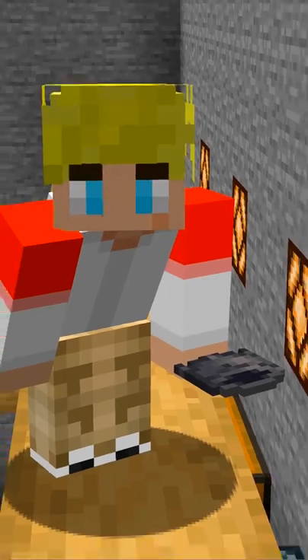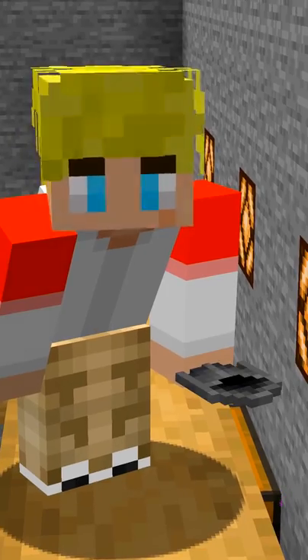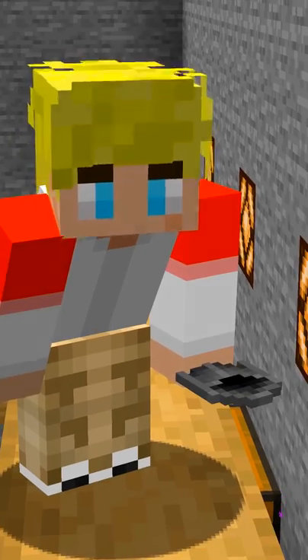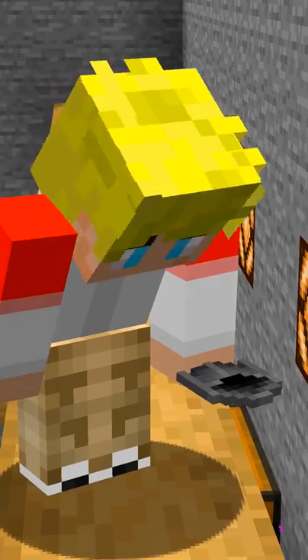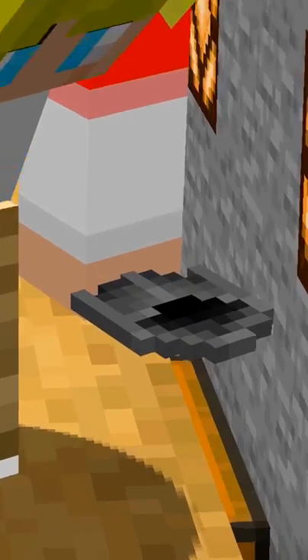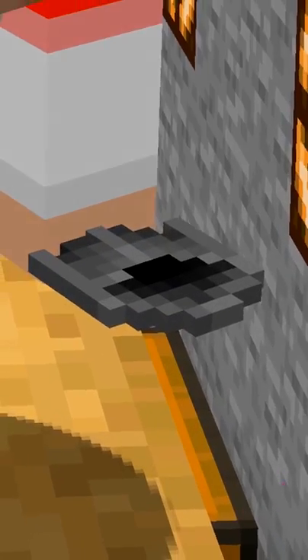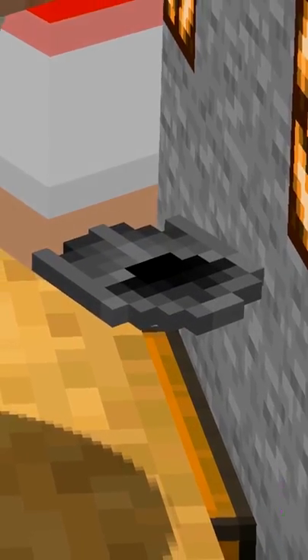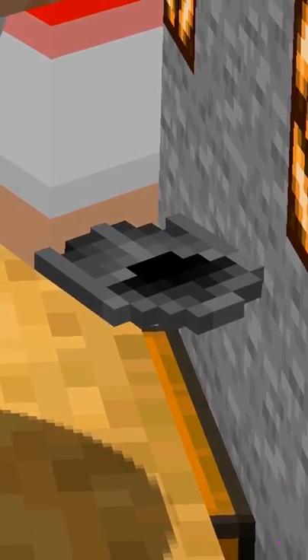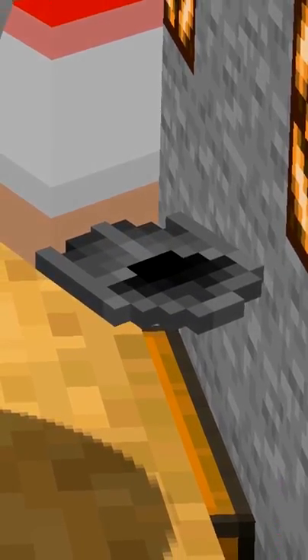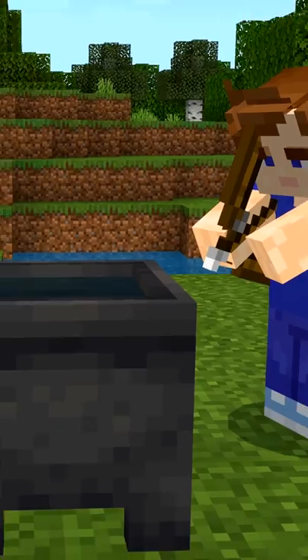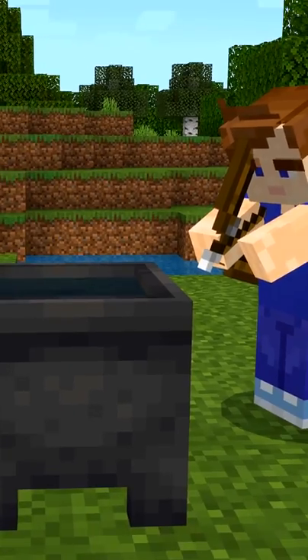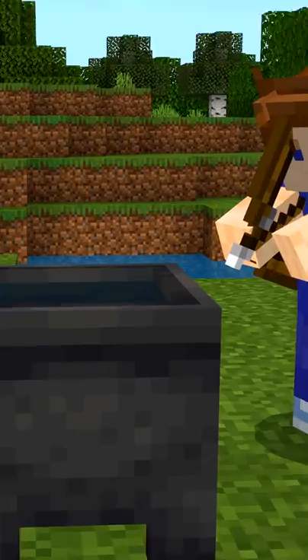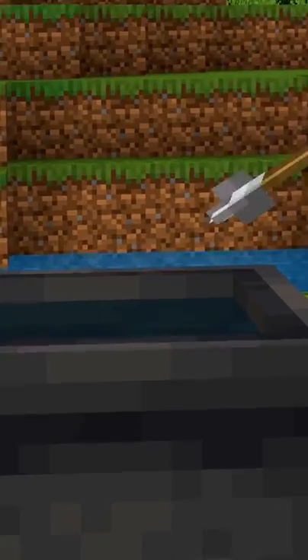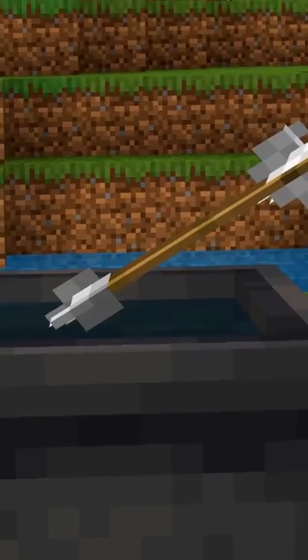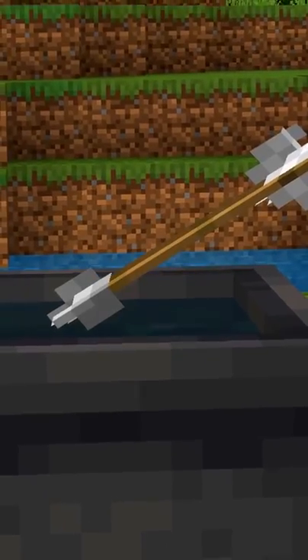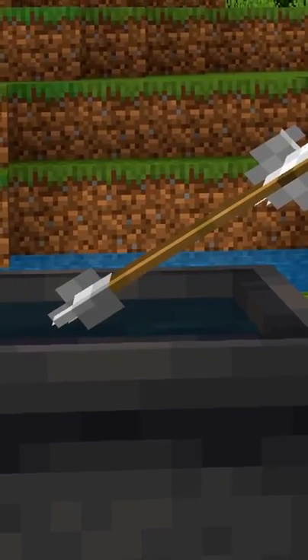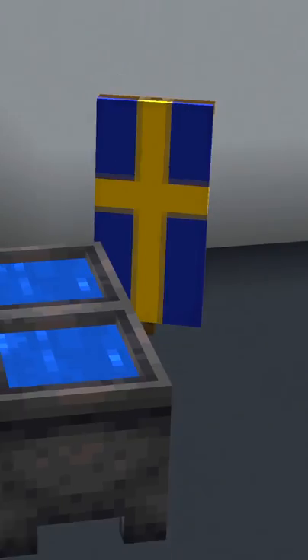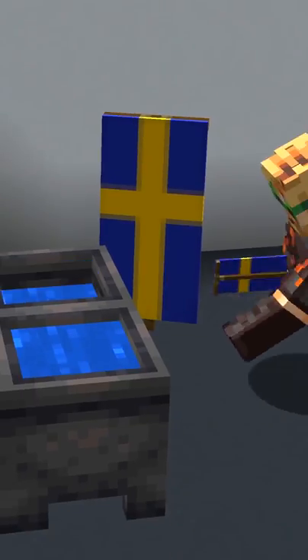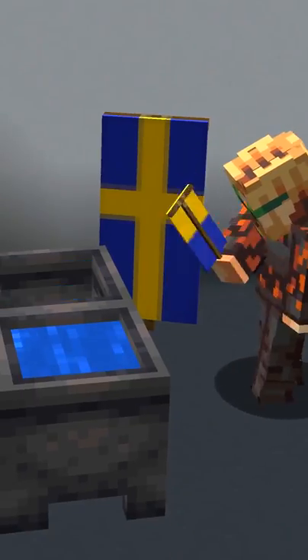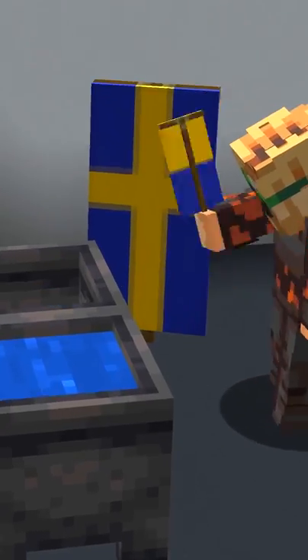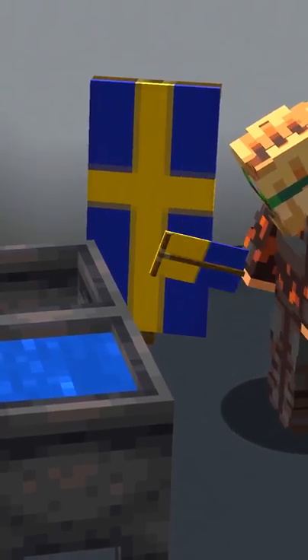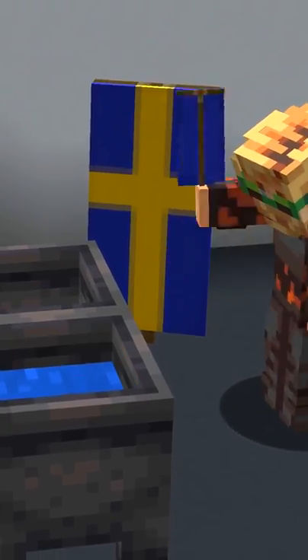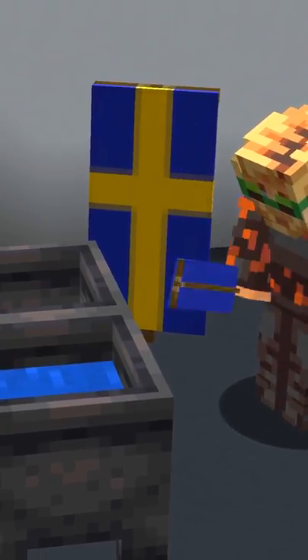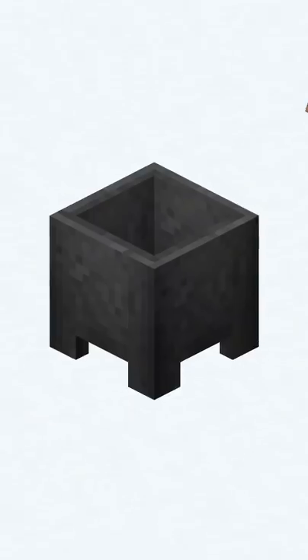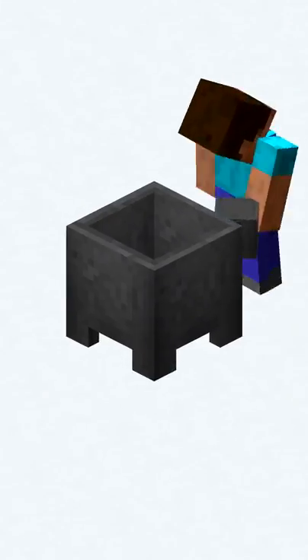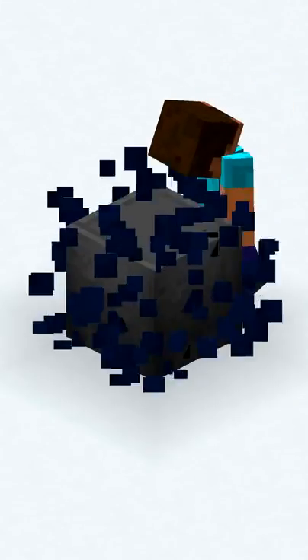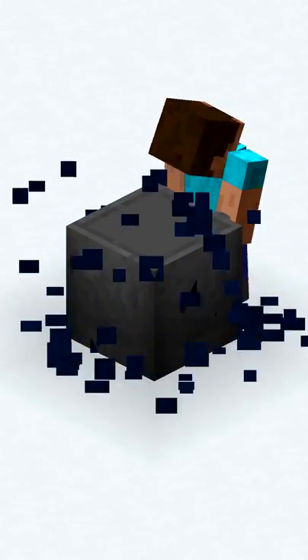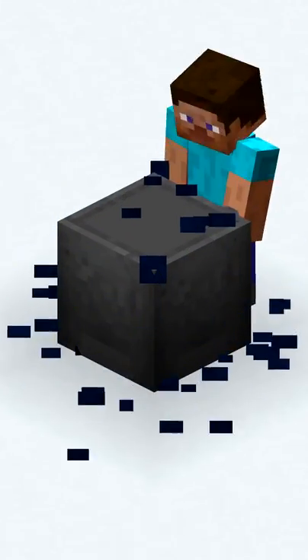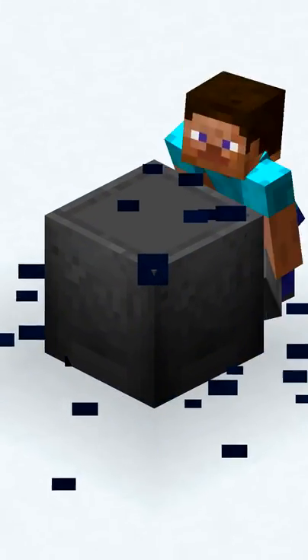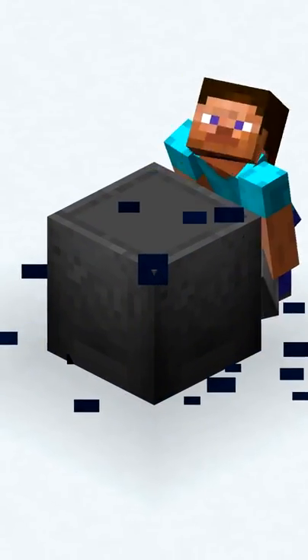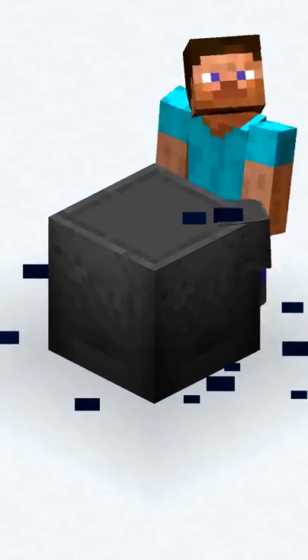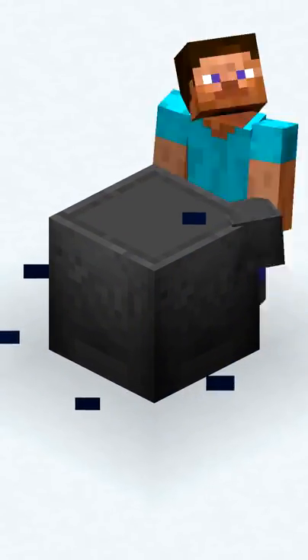The cauldron item used to look like this! Arrows get stuck in the water! Banners can be washed in cauldrons! A glitch used to make cauldrons look like full blocks!